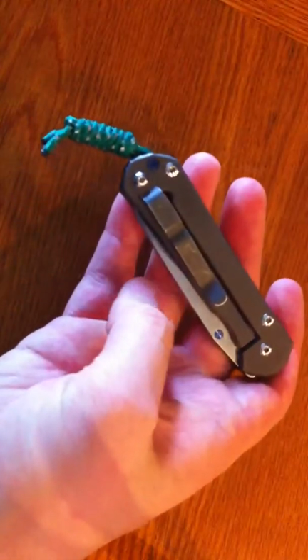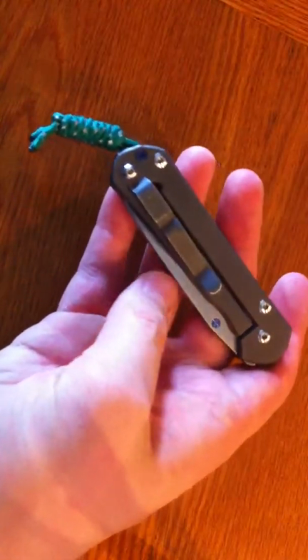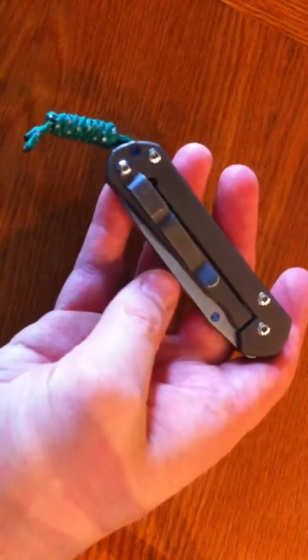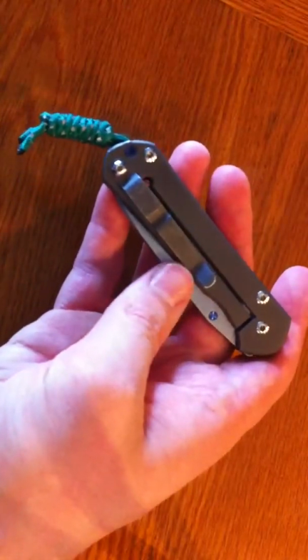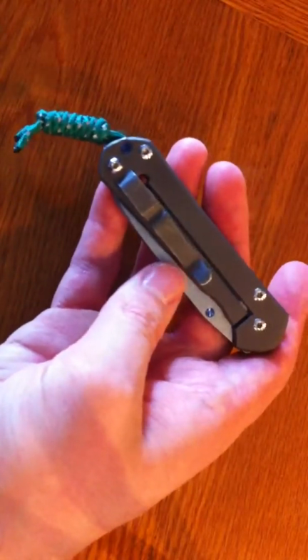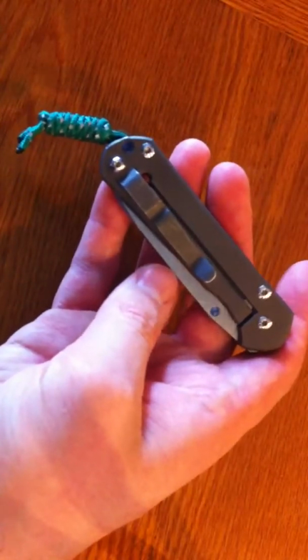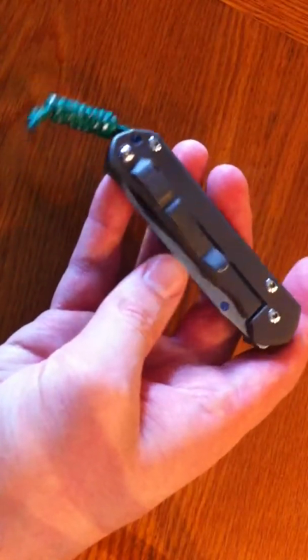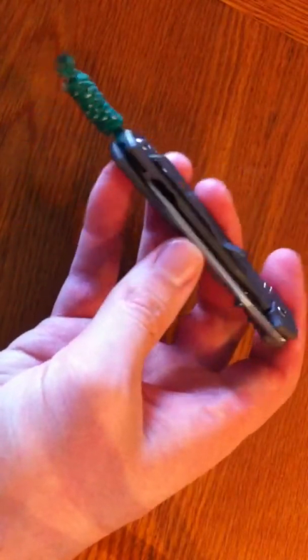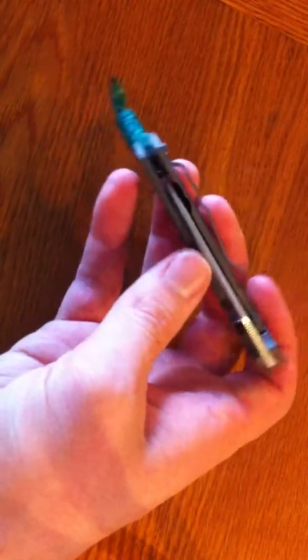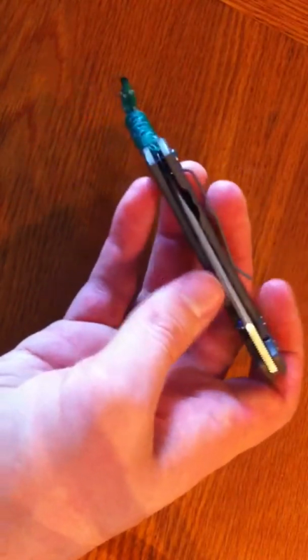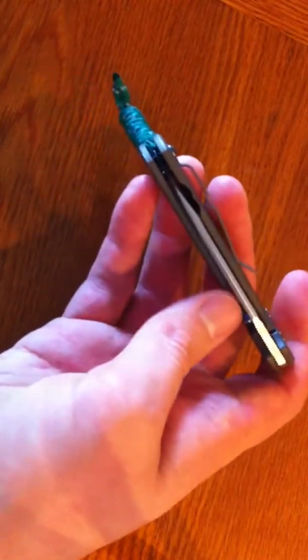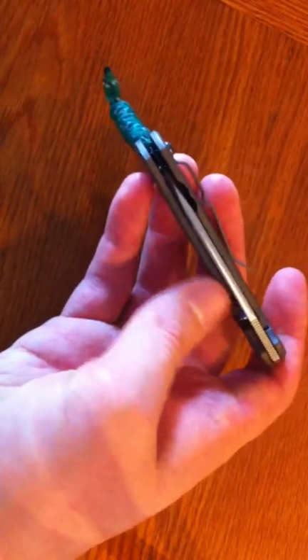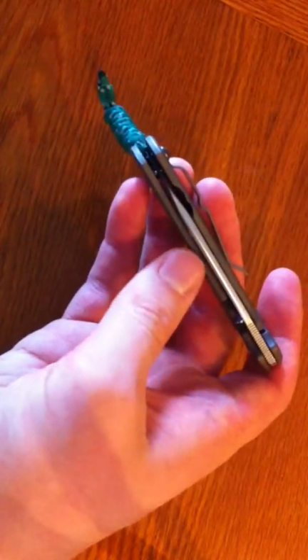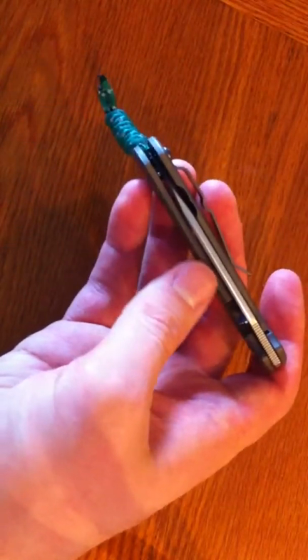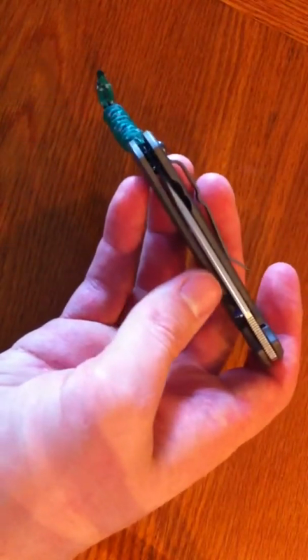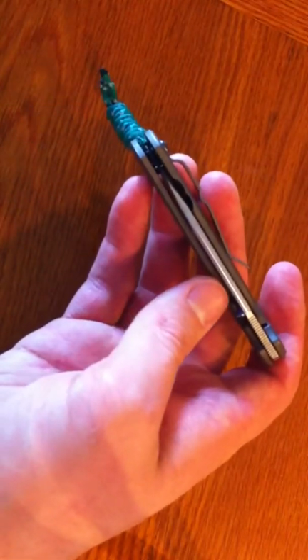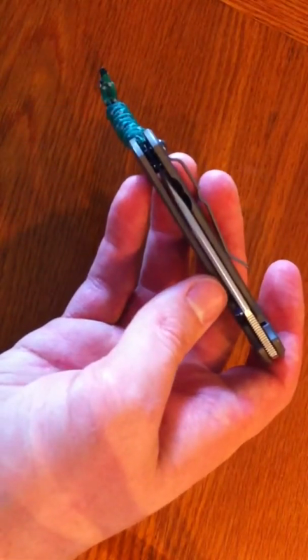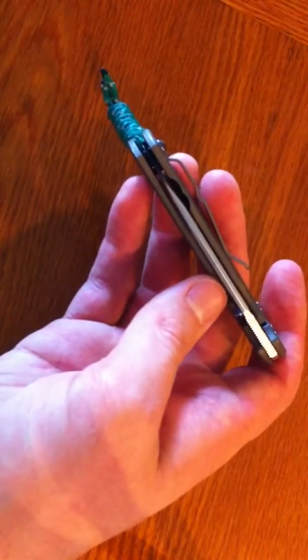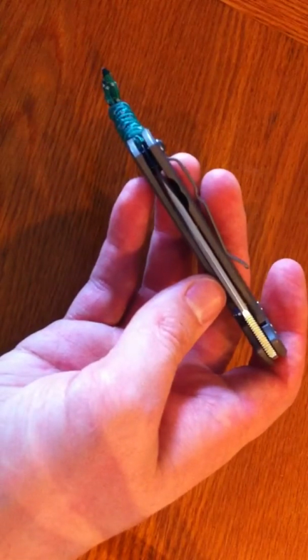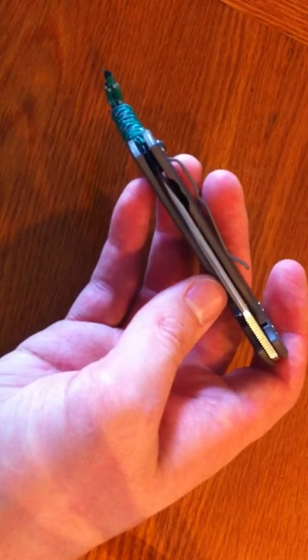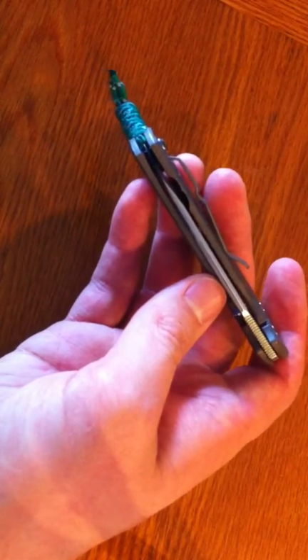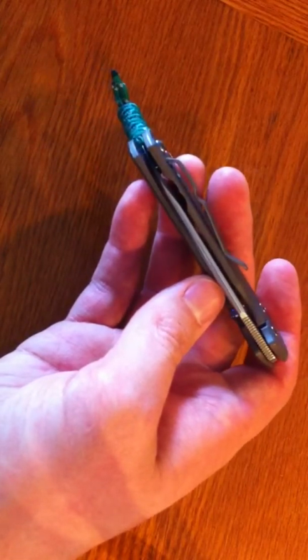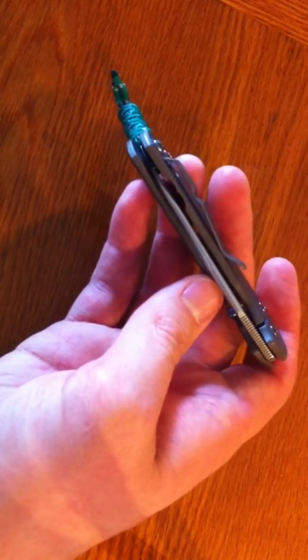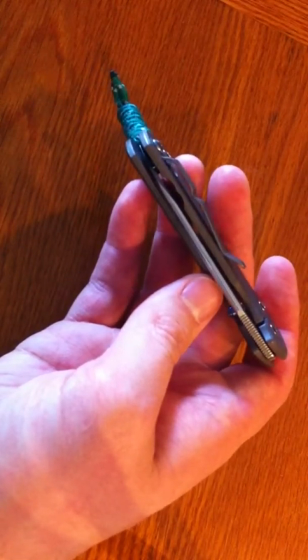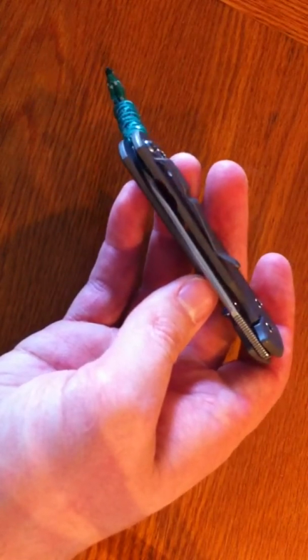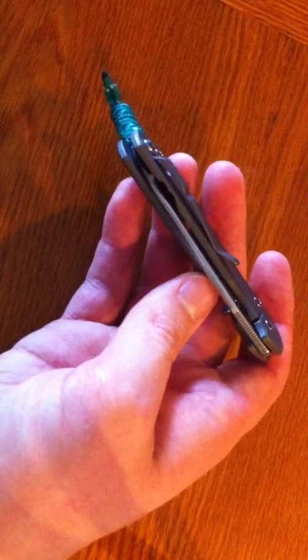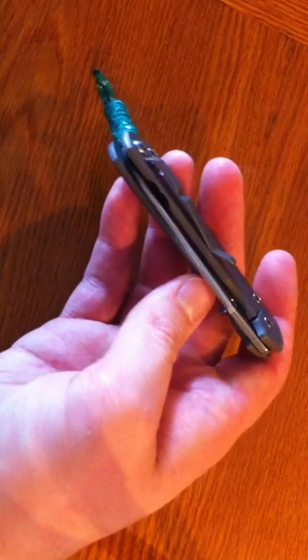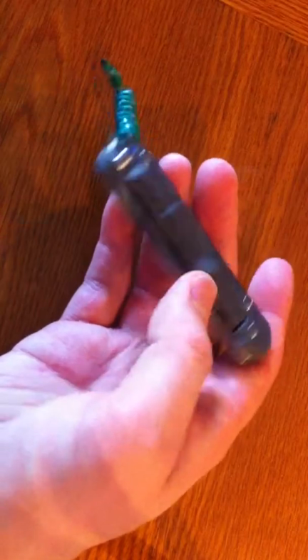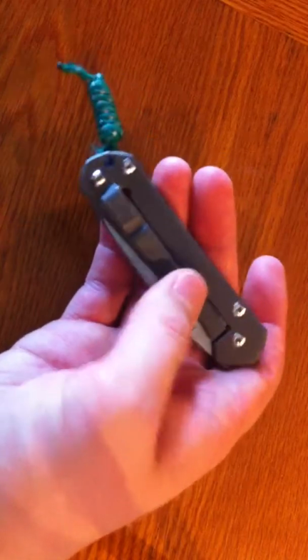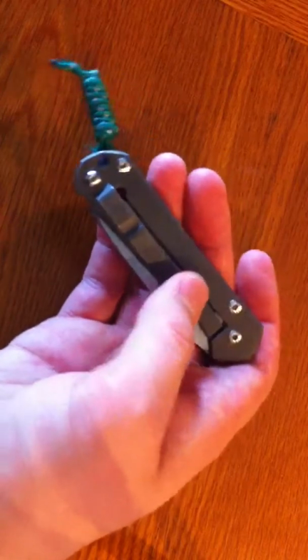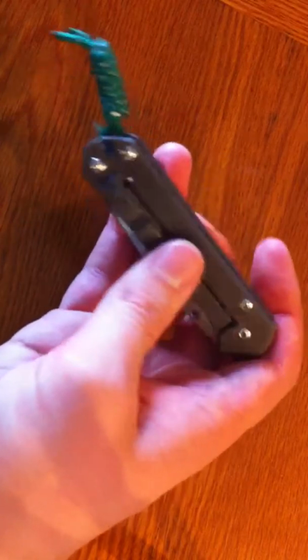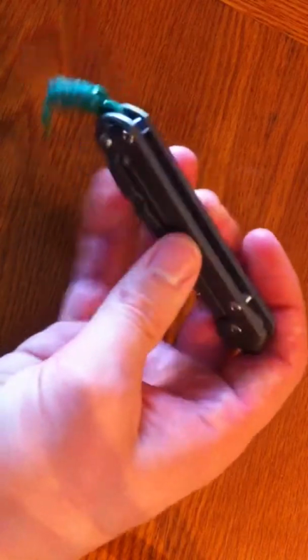Maintenance is easy, which makes this knife even more desirable in my eyes. Three screws and it comes completely apart — wipe down the inside of the handles, get all the pocket lint and junk out of there, and wipe everything down.